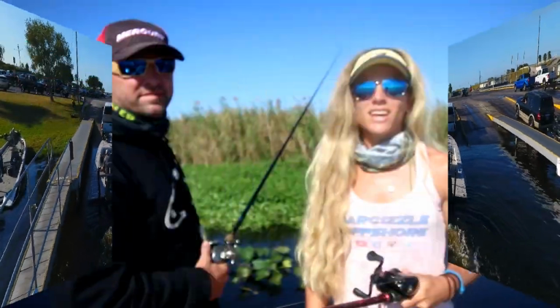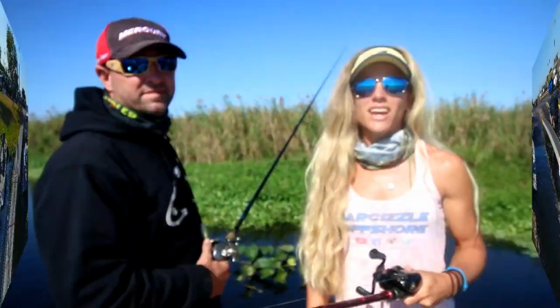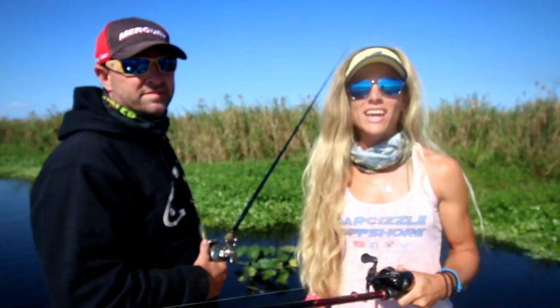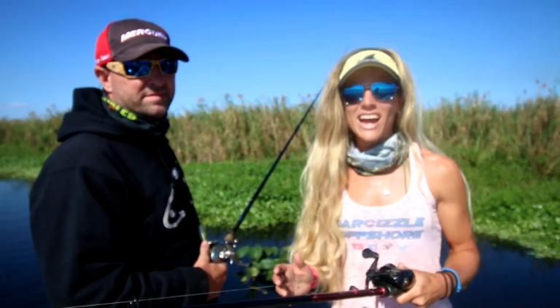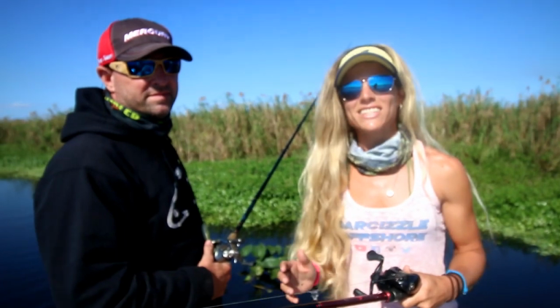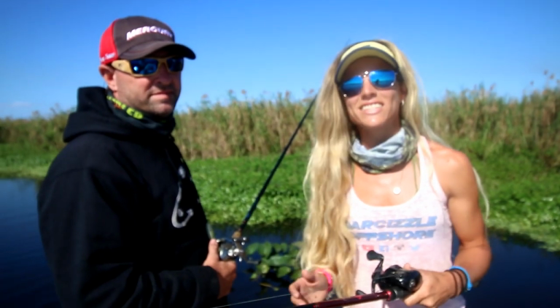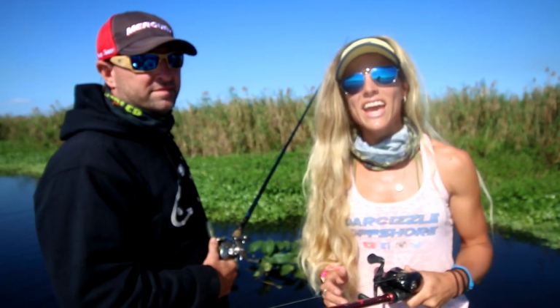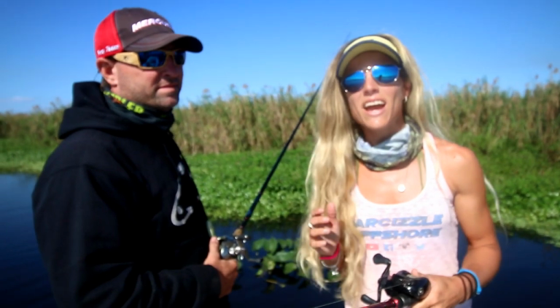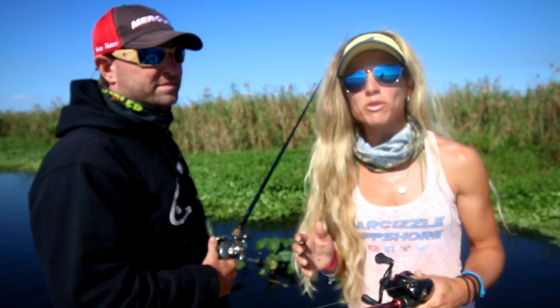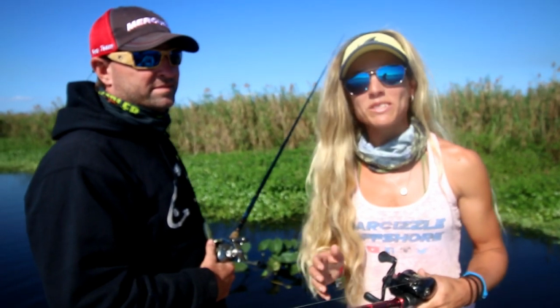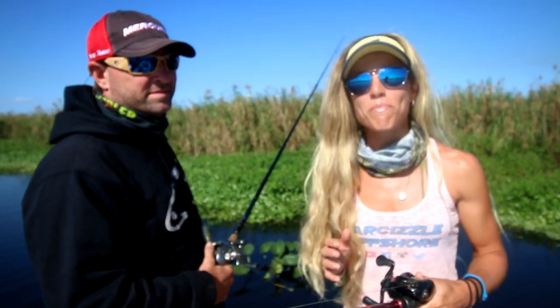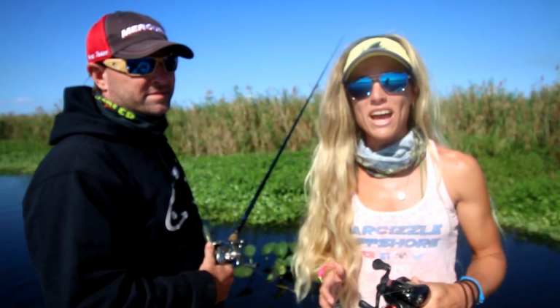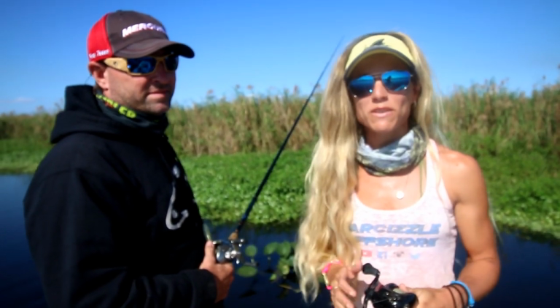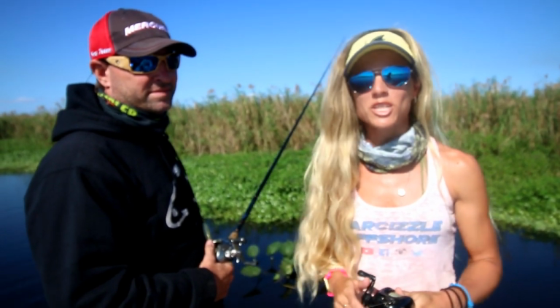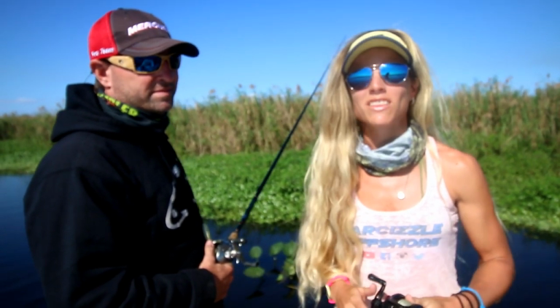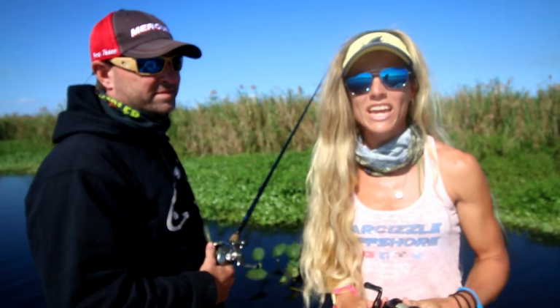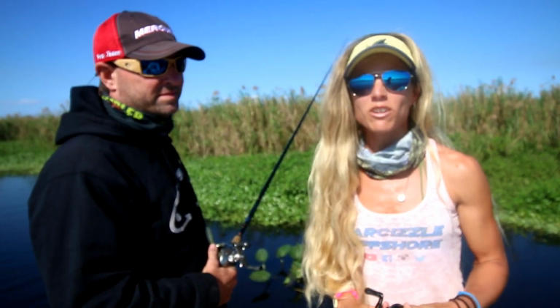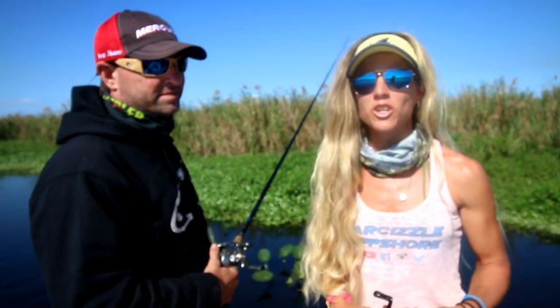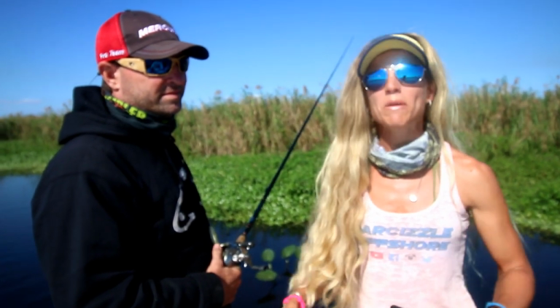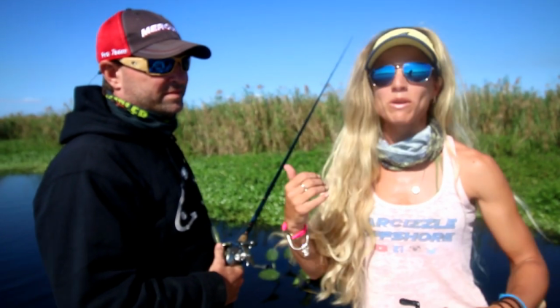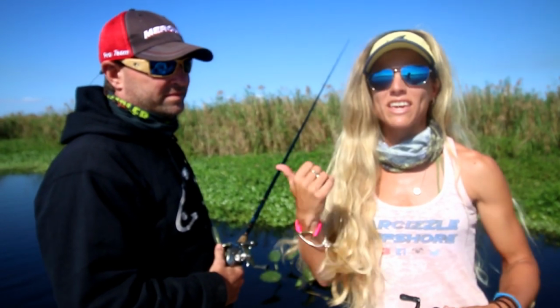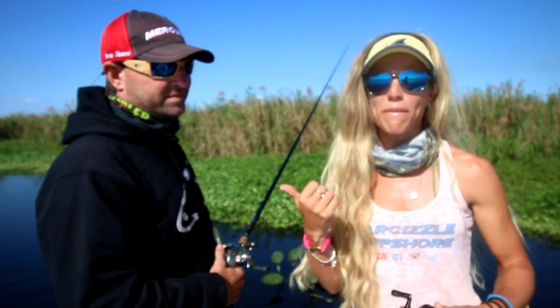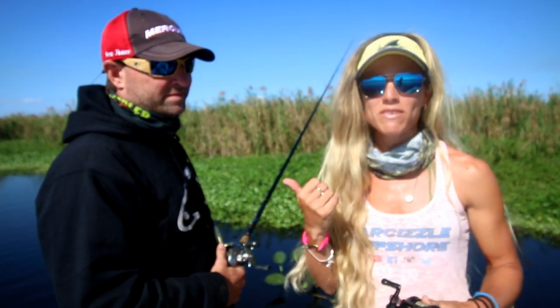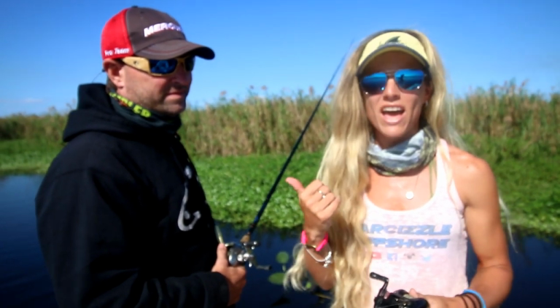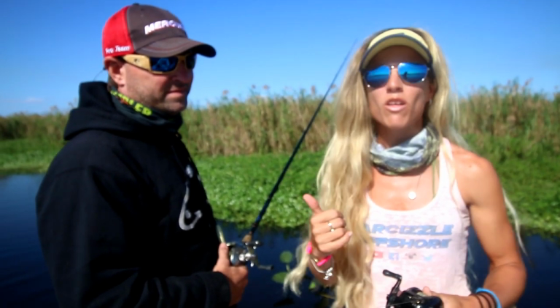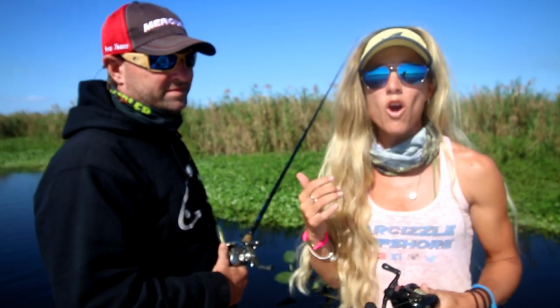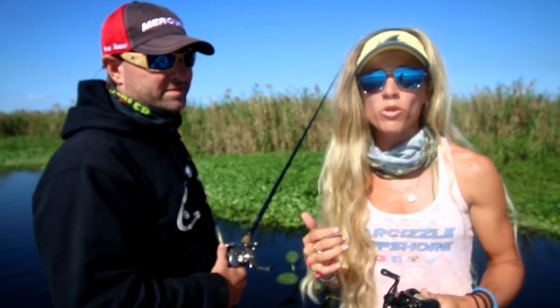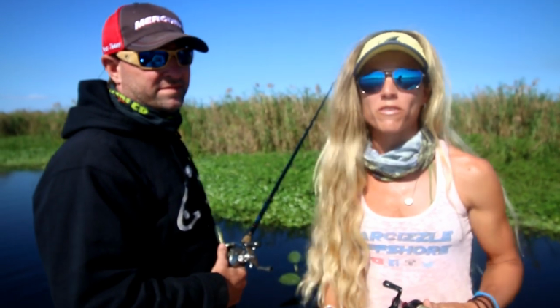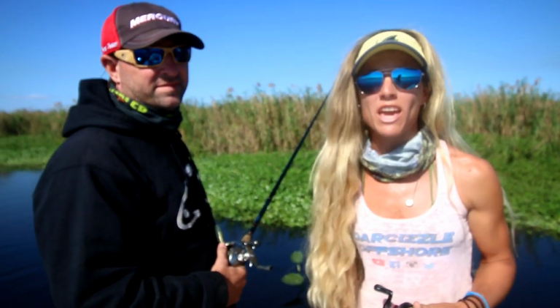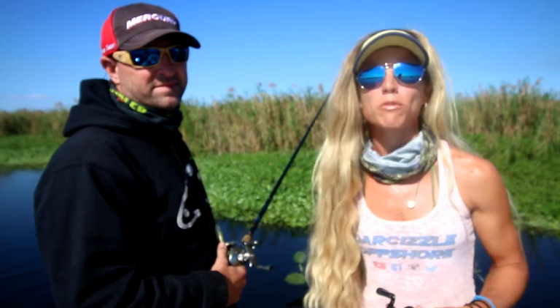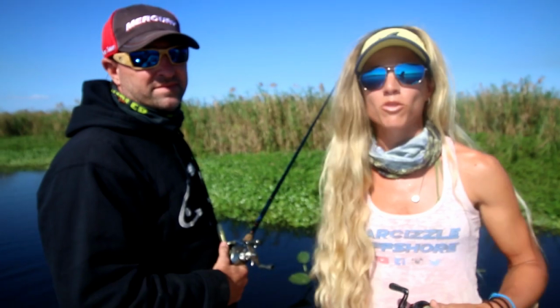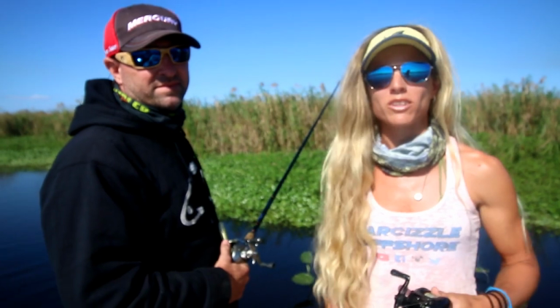Hey guys, today I'm doing some bass fishing on Lake Okeechobee with Captain Val, owner of Gambler Lures.